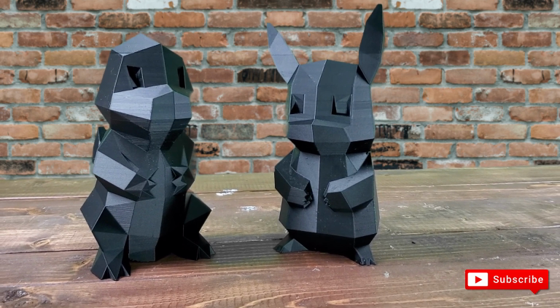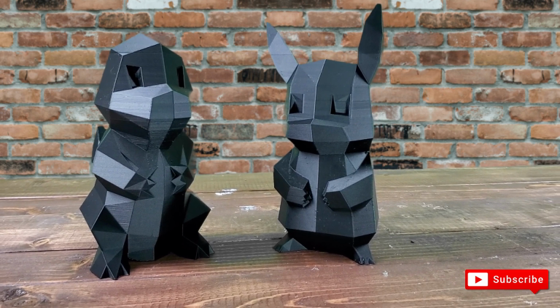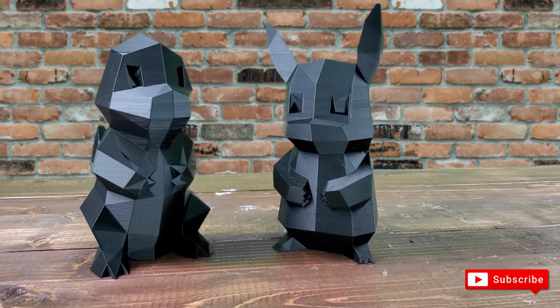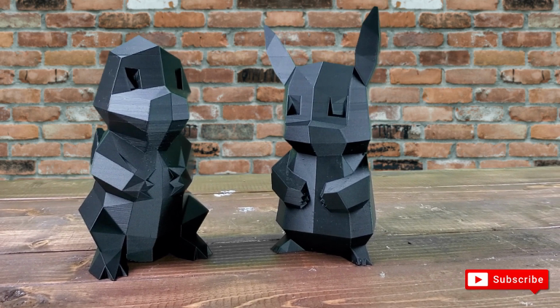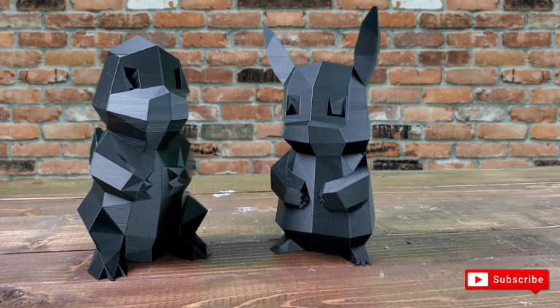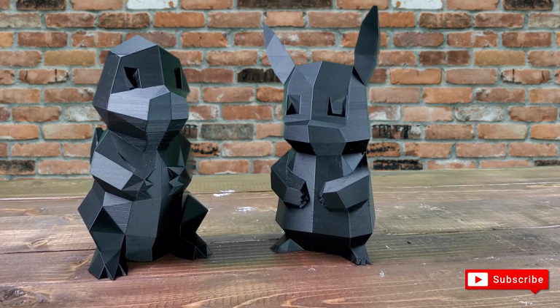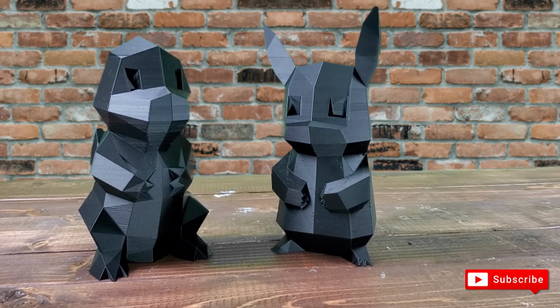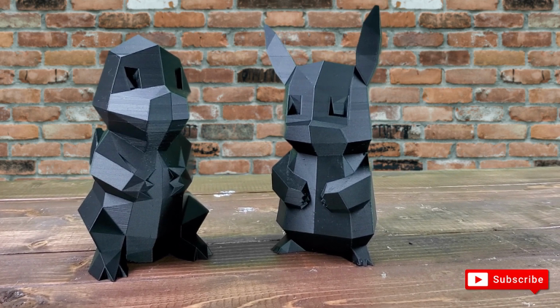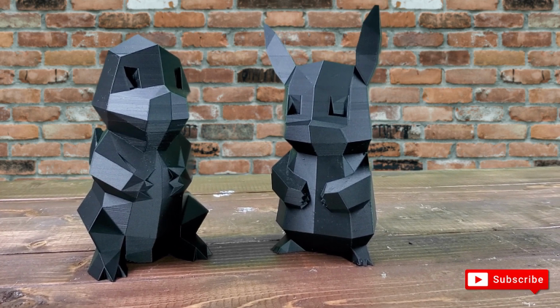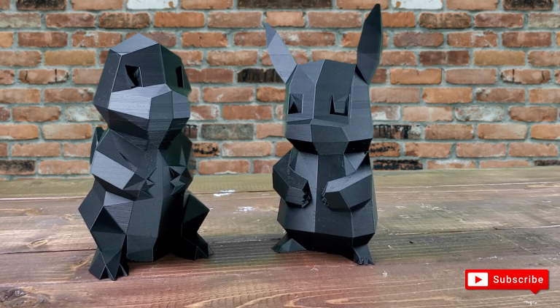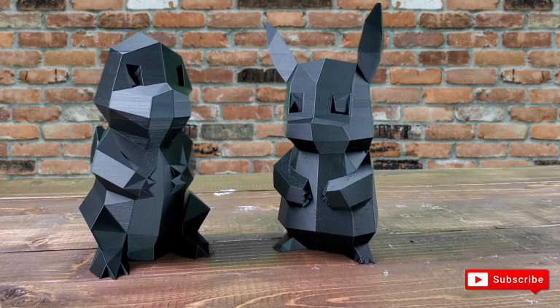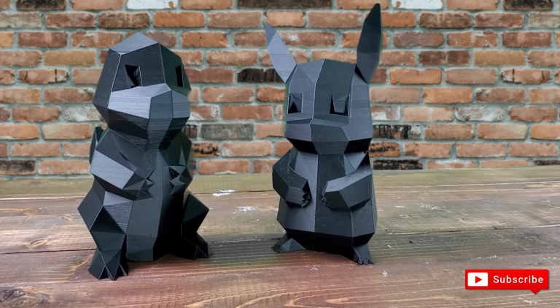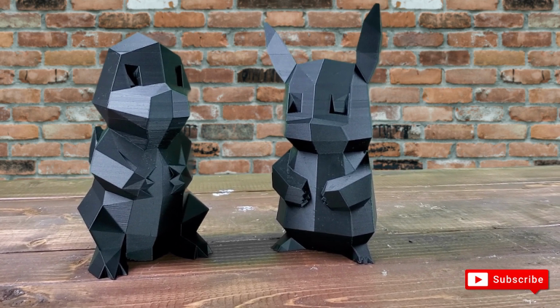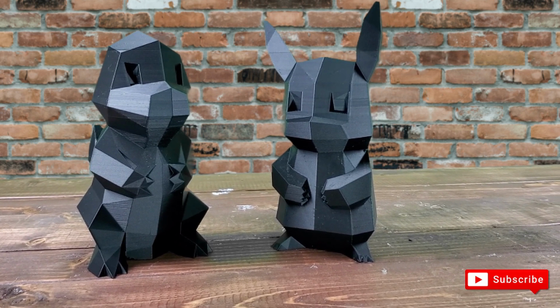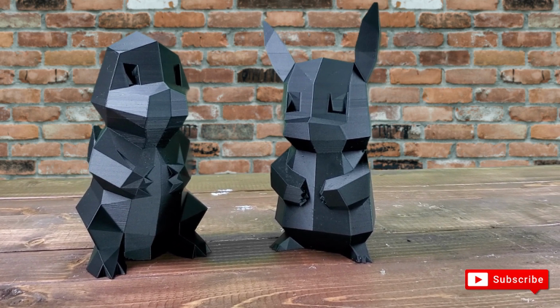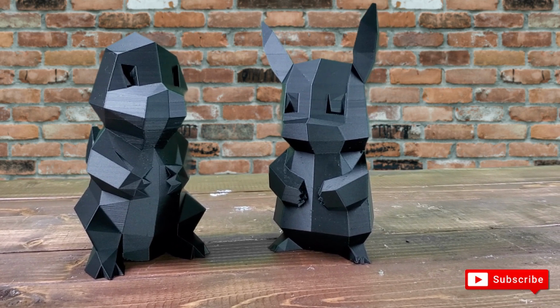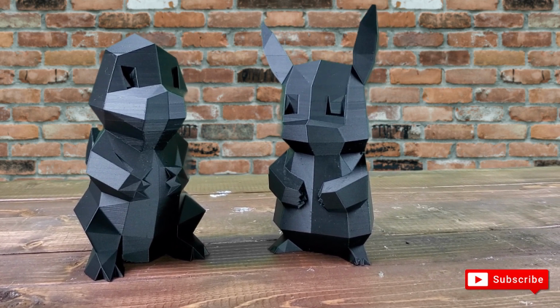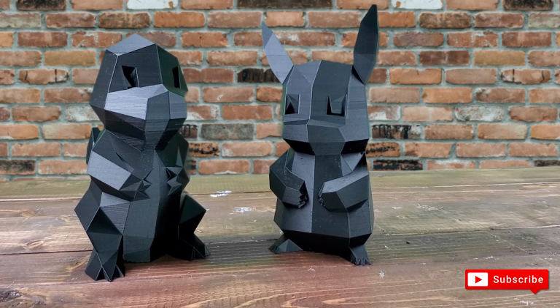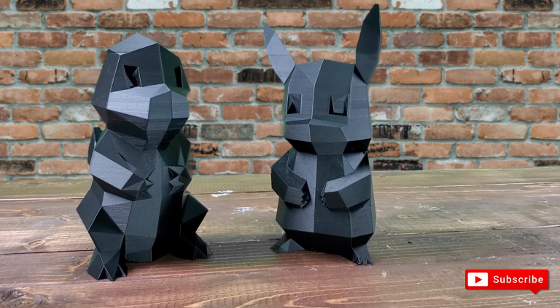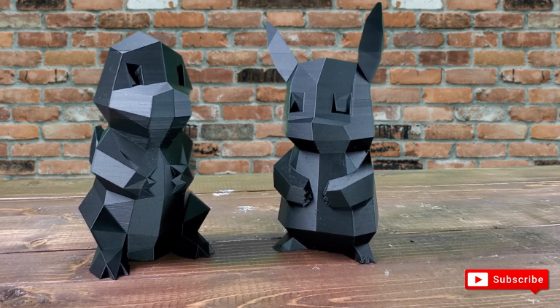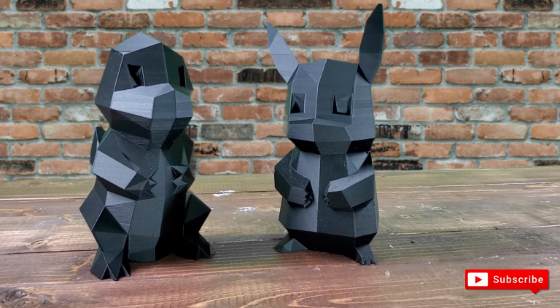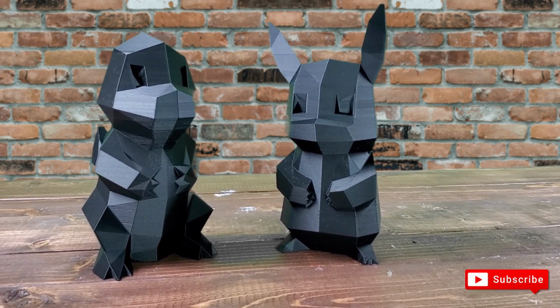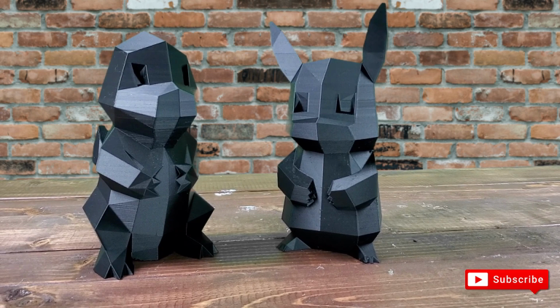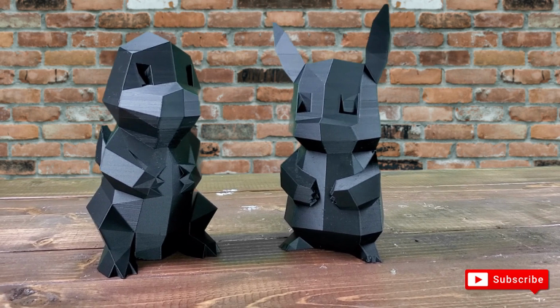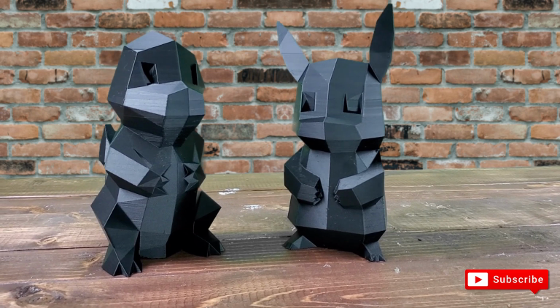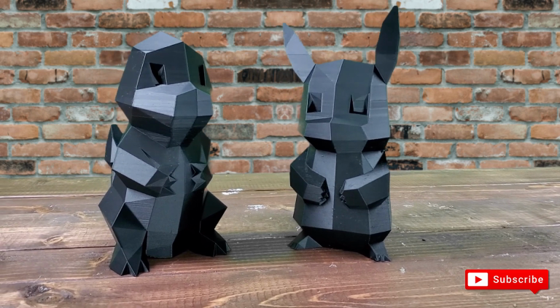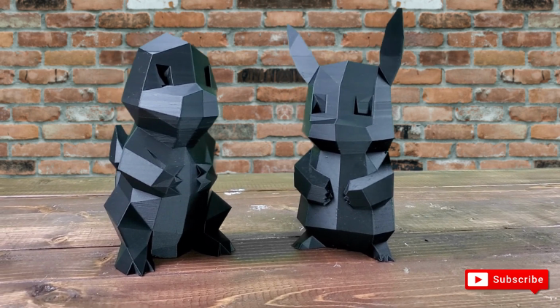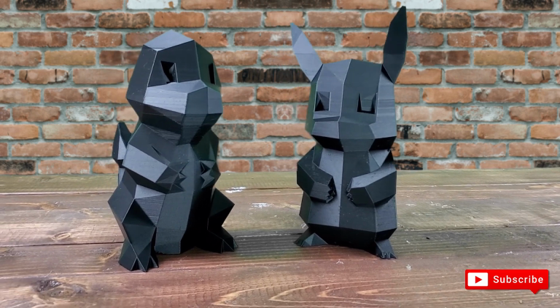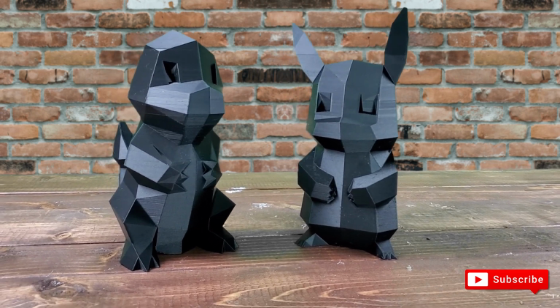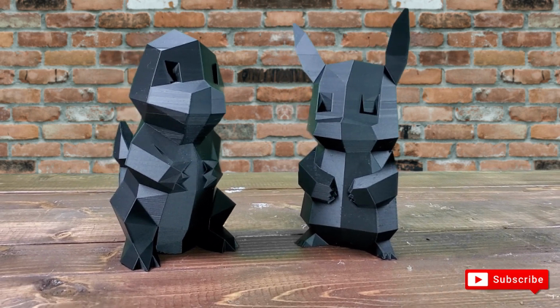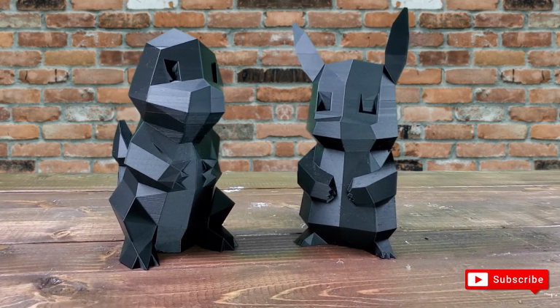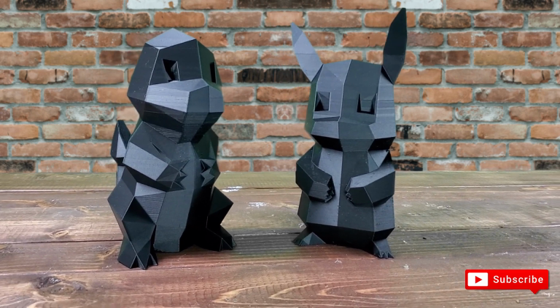Go ahead and subscribe and I'll see you next time with another 3D project.